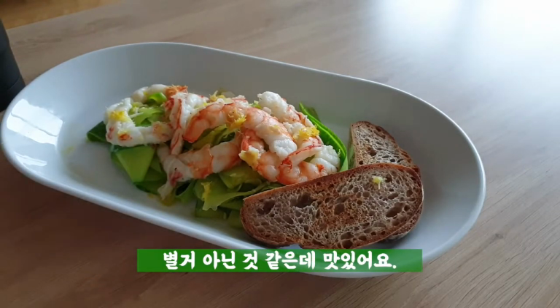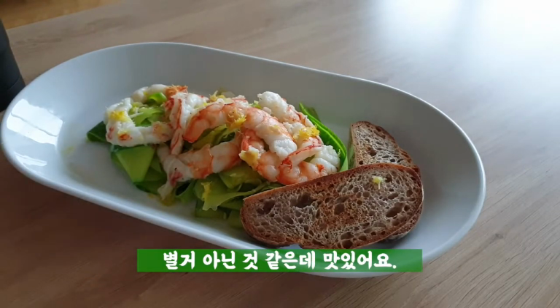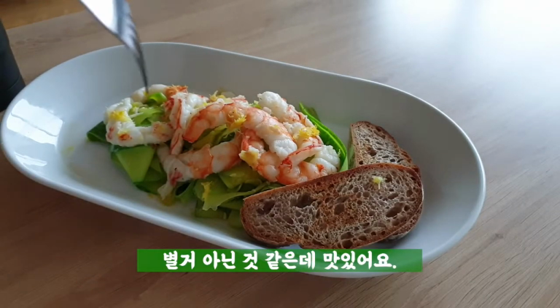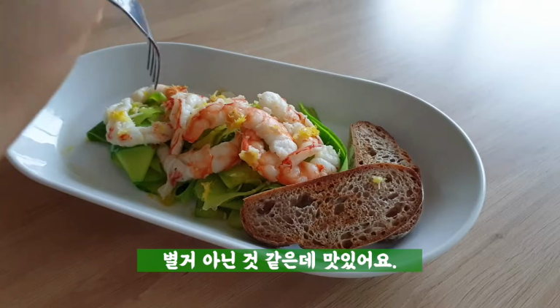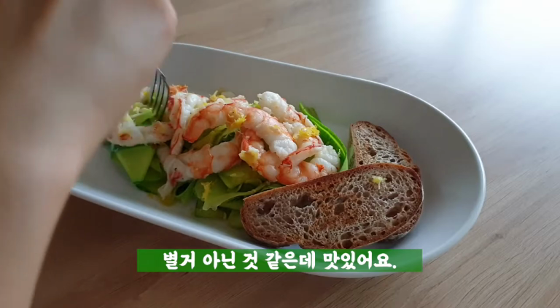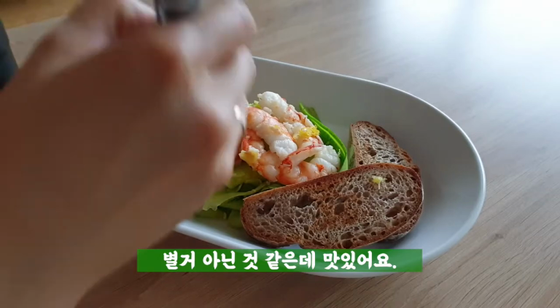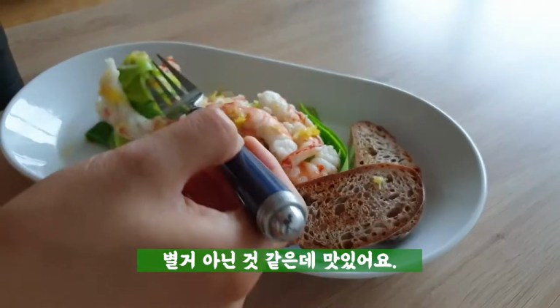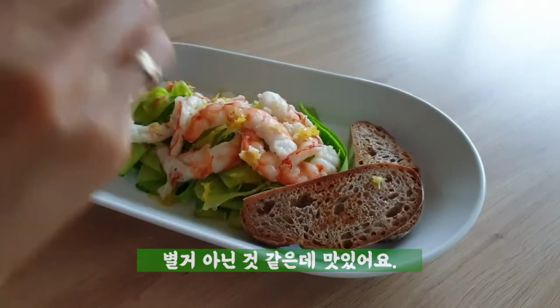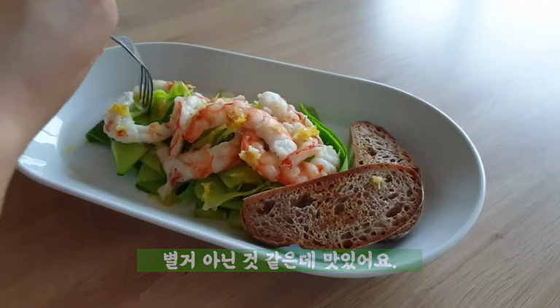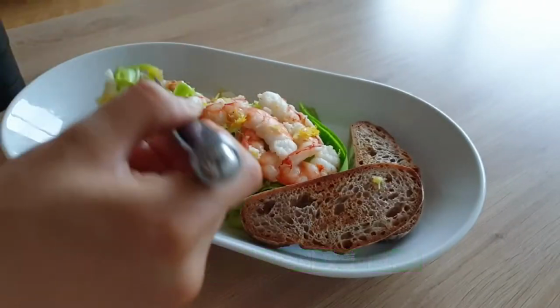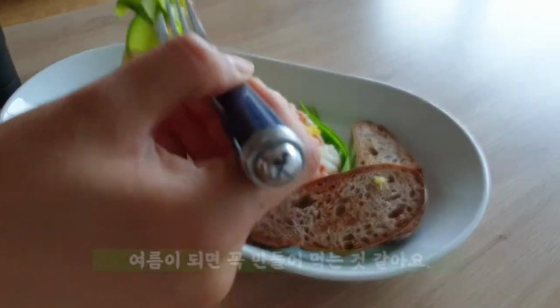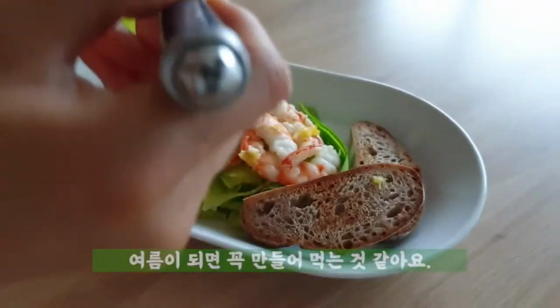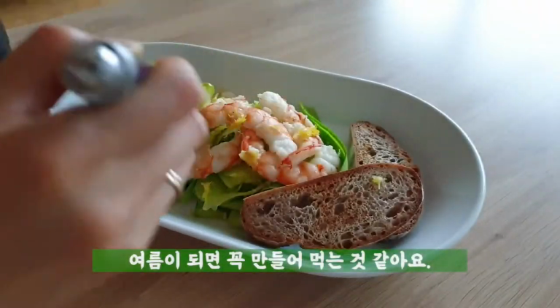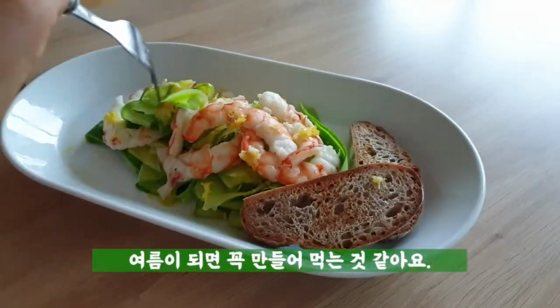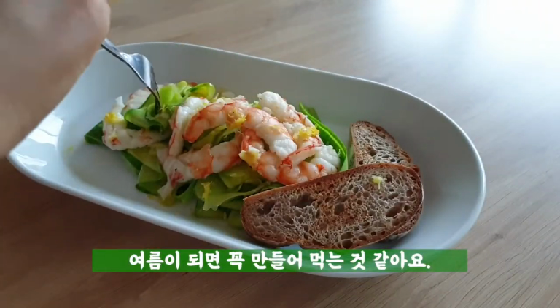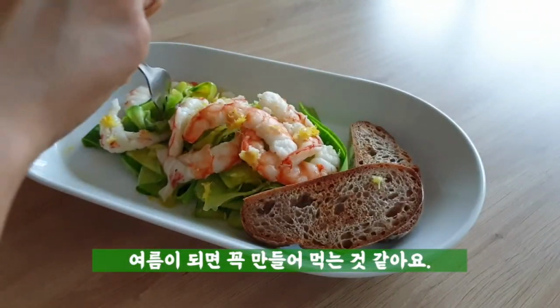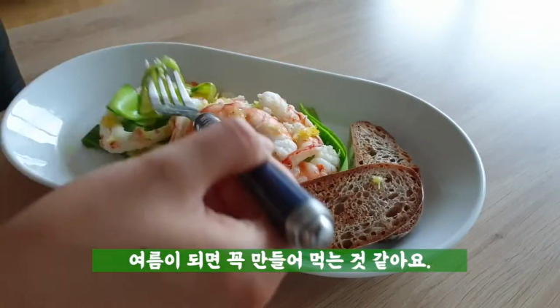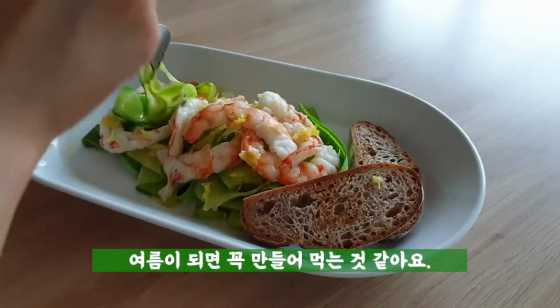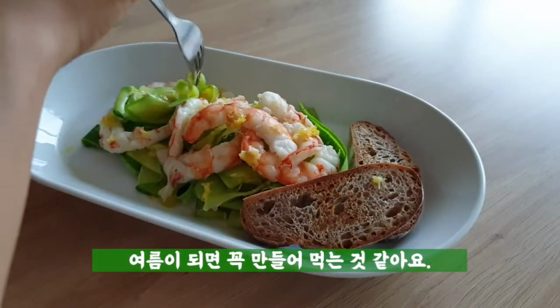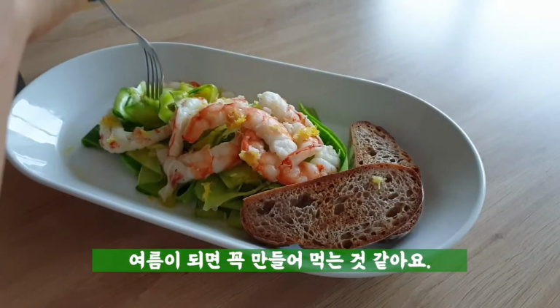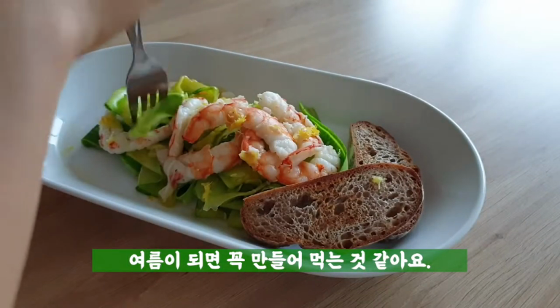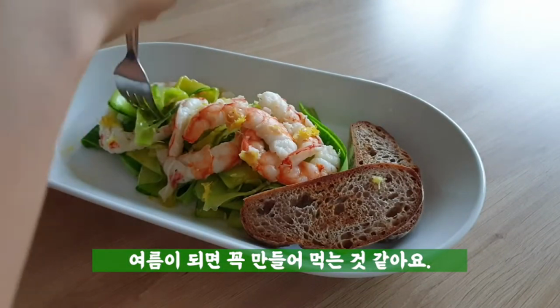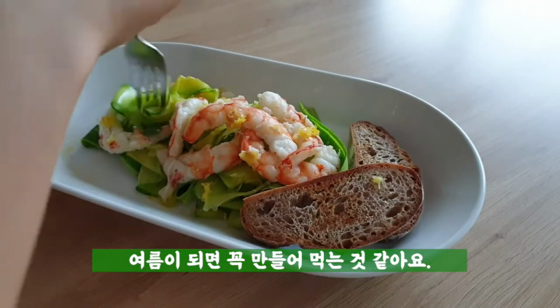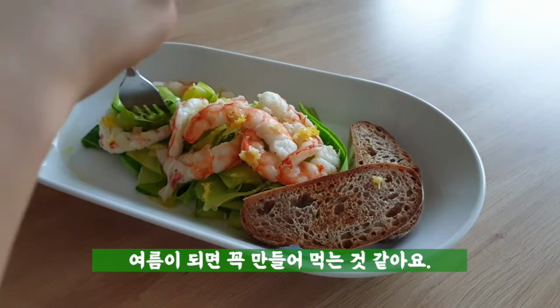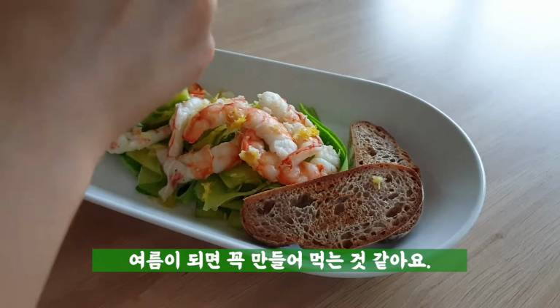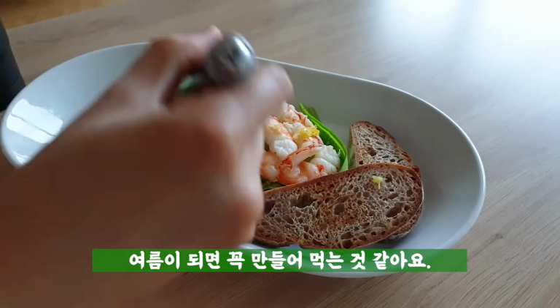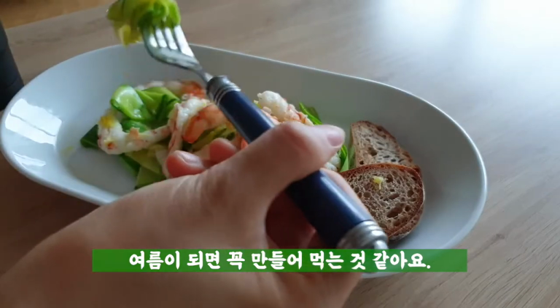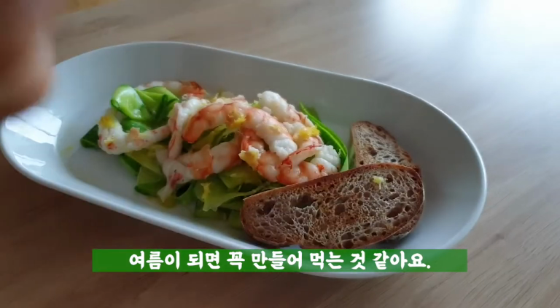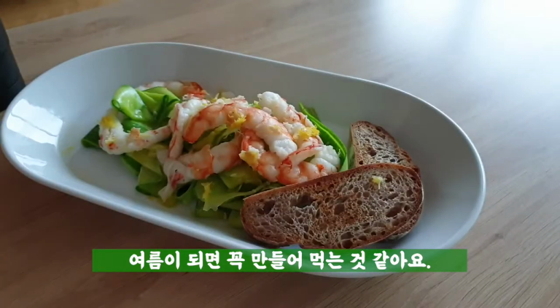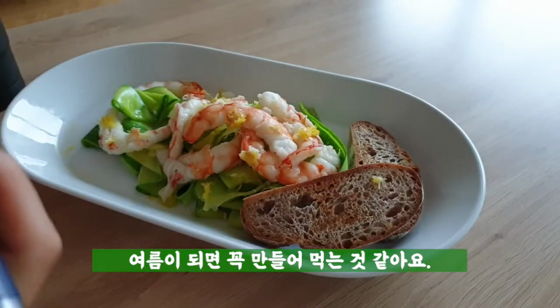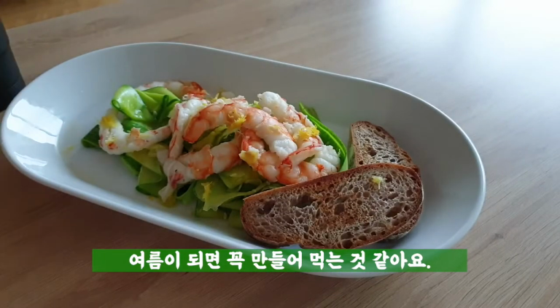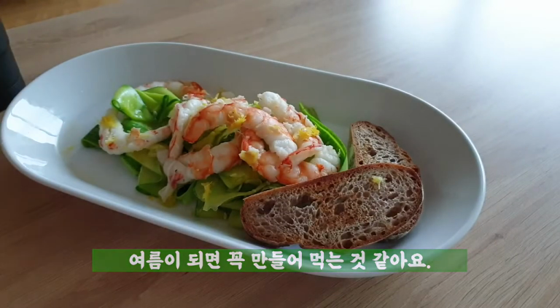Then add salt and pepper. Add the other bit of salt, and then add salt.